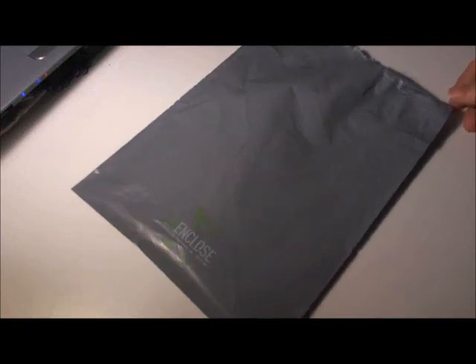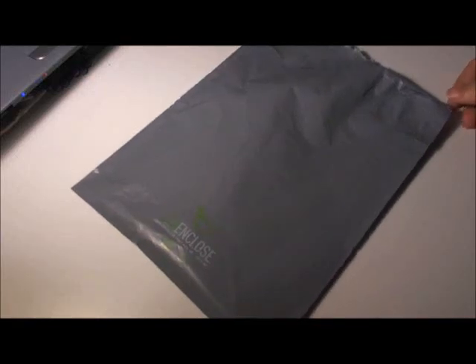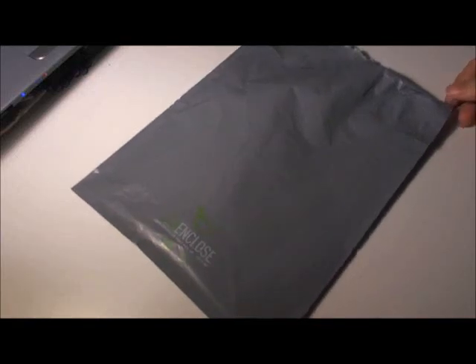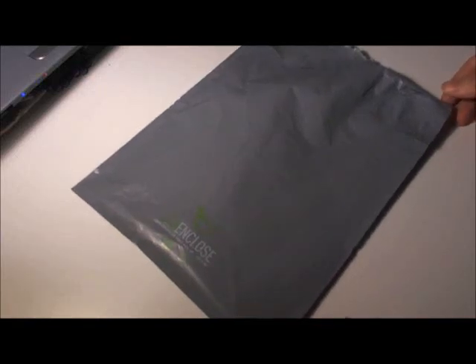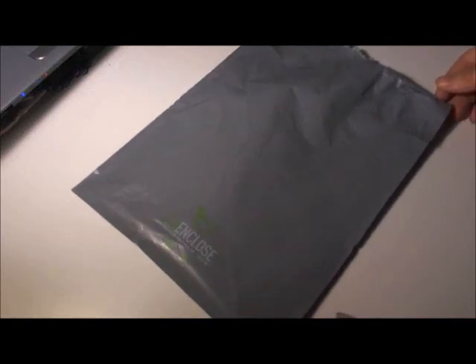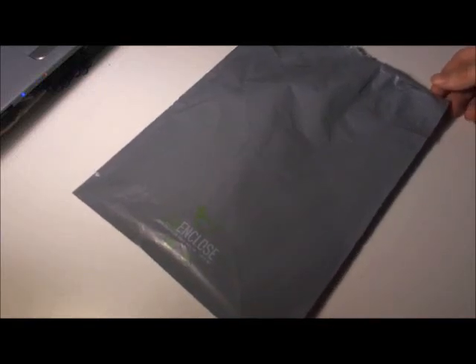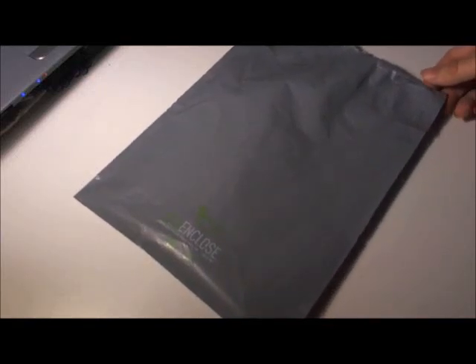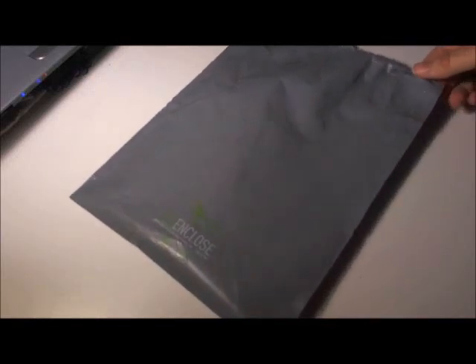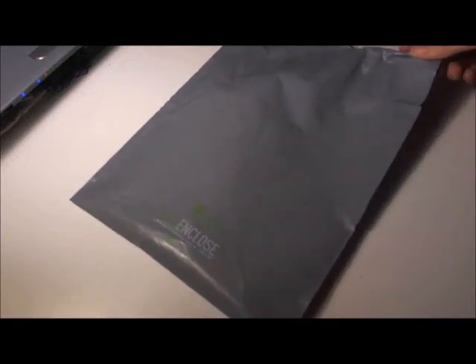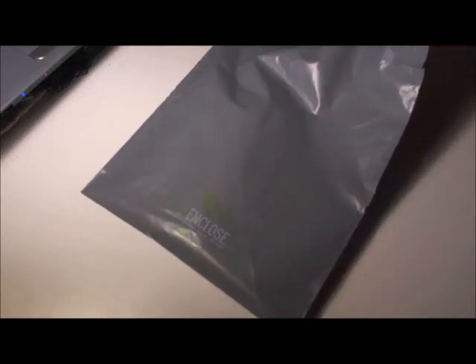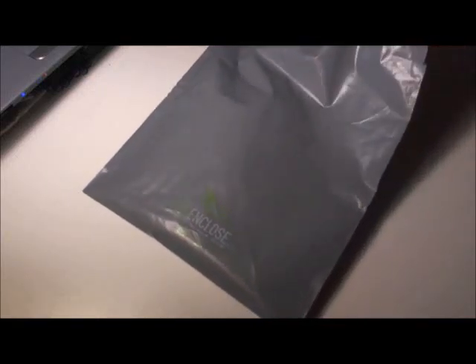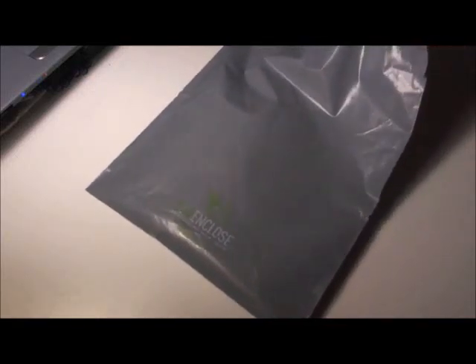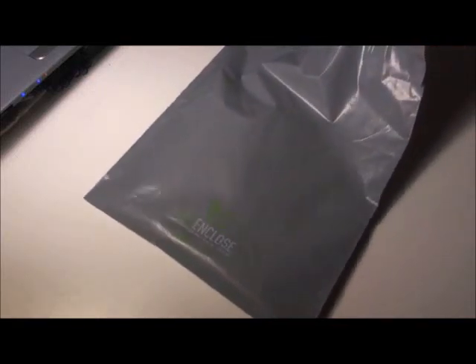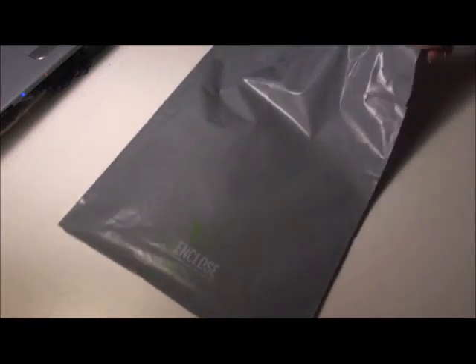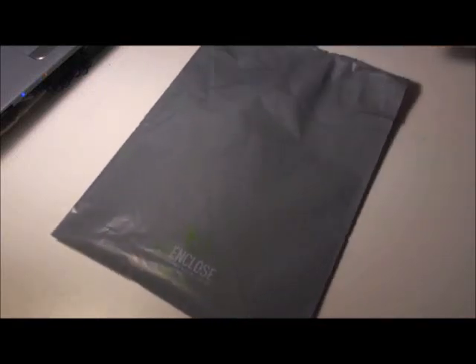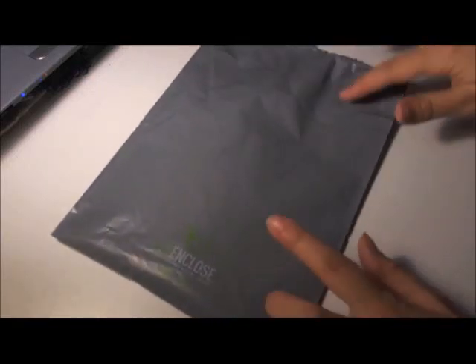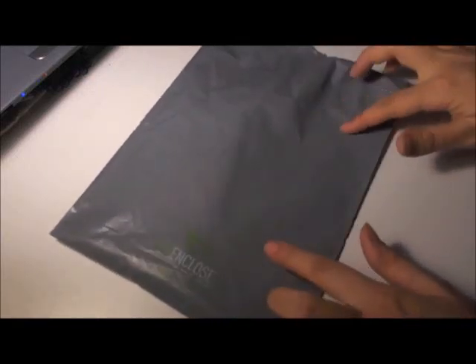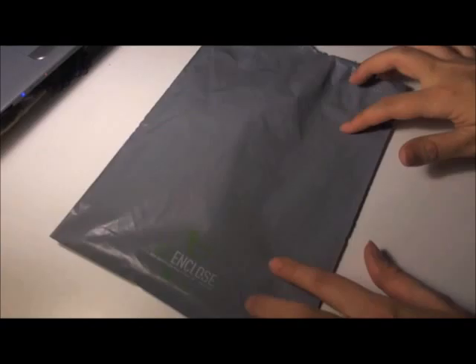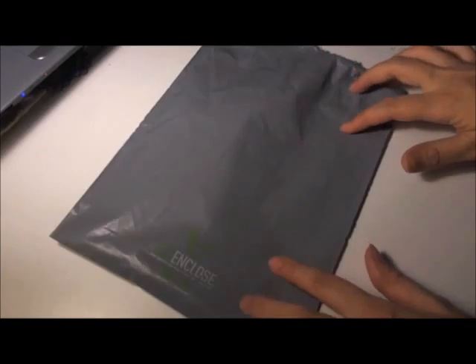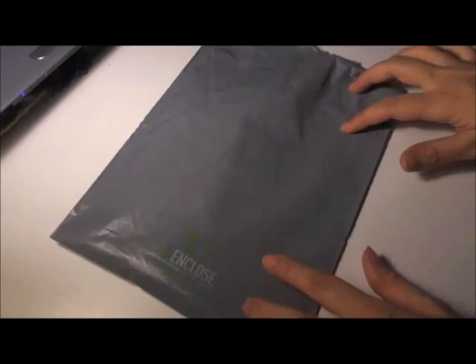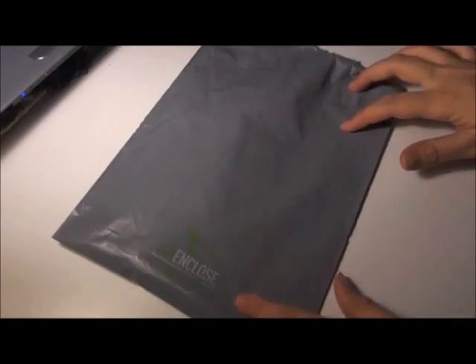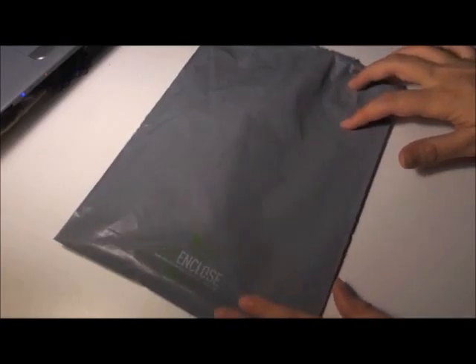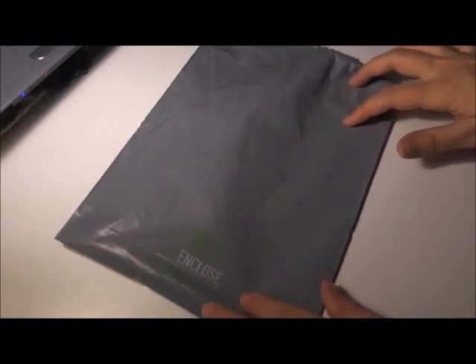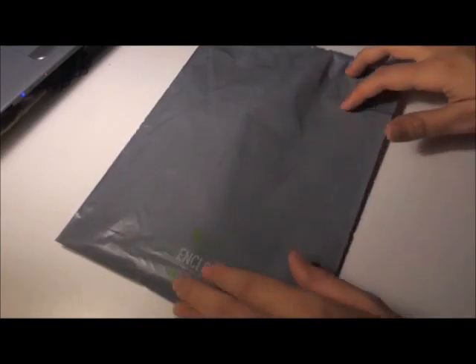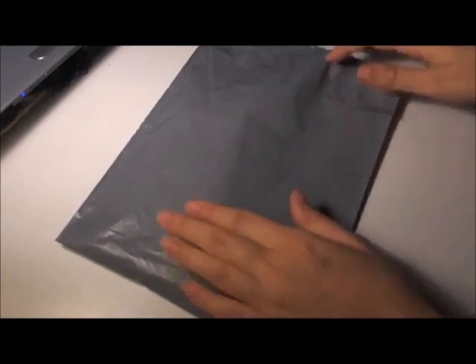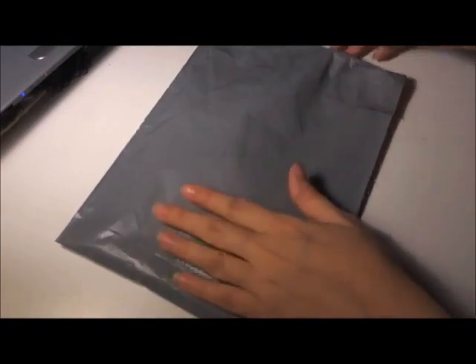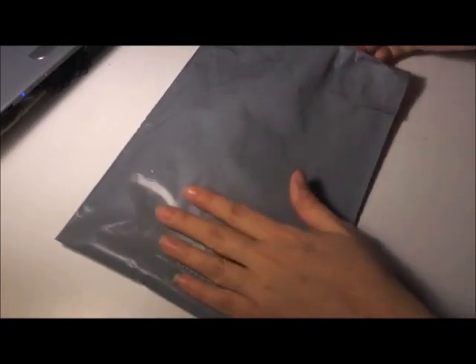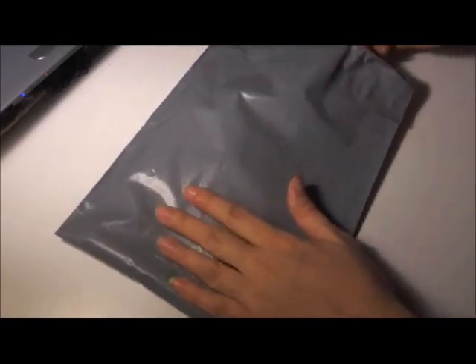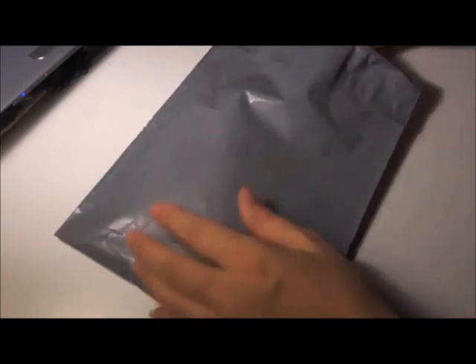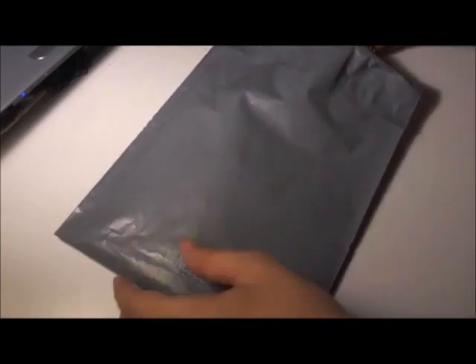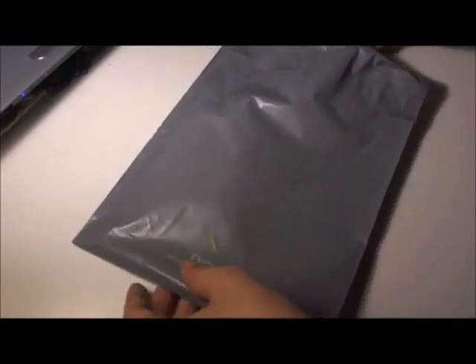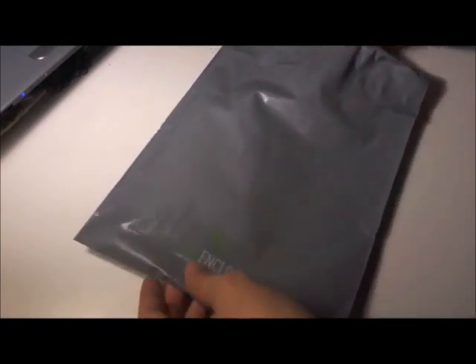Hi guys, today I have another fluff mail, and this one is from Yurk Craft.